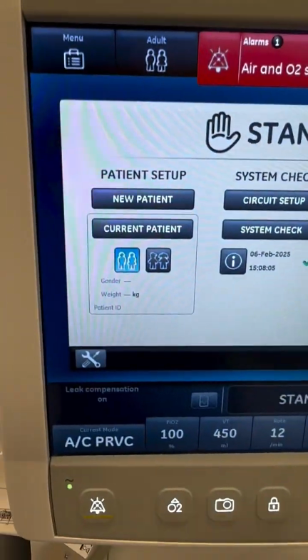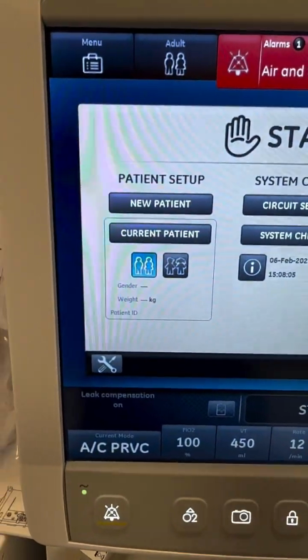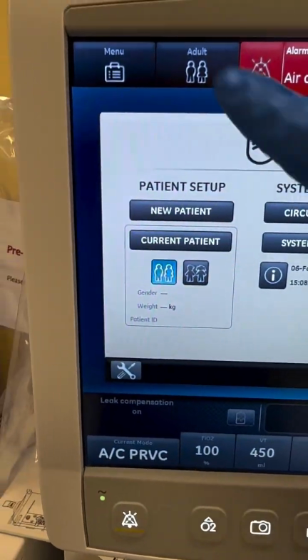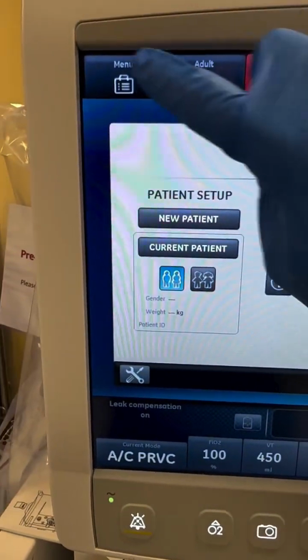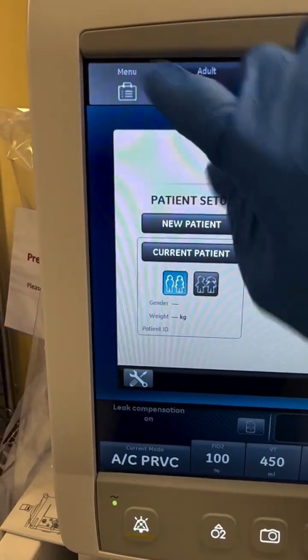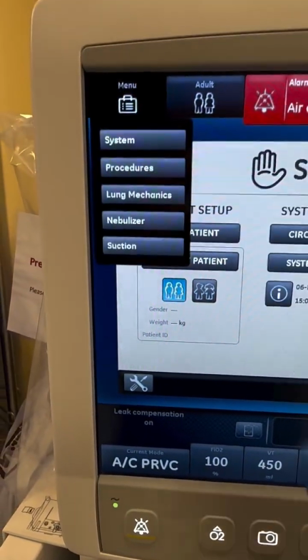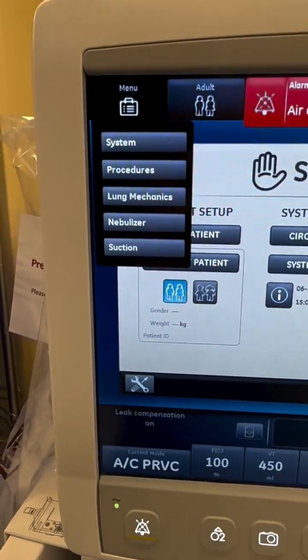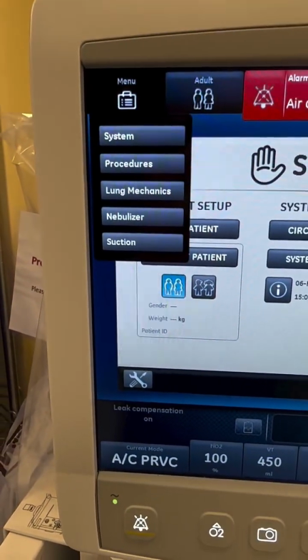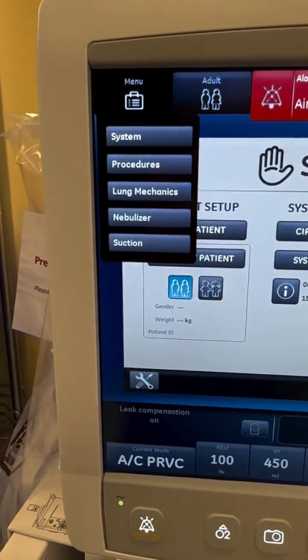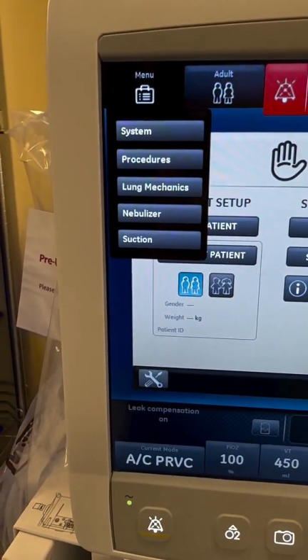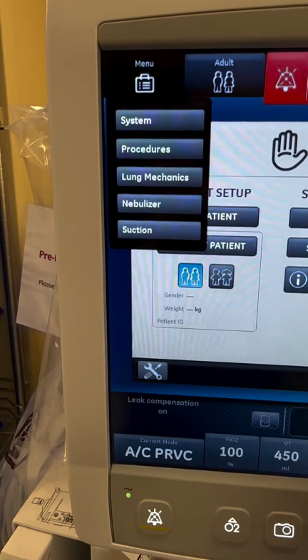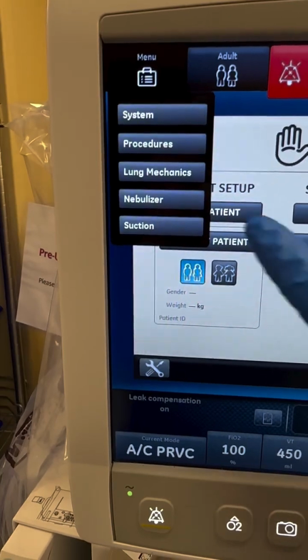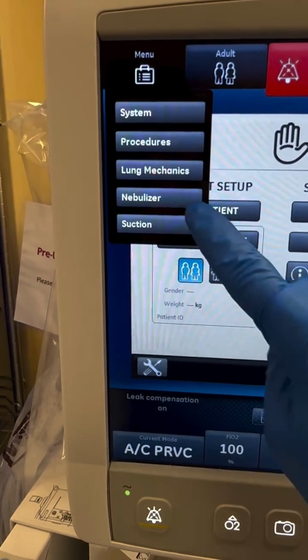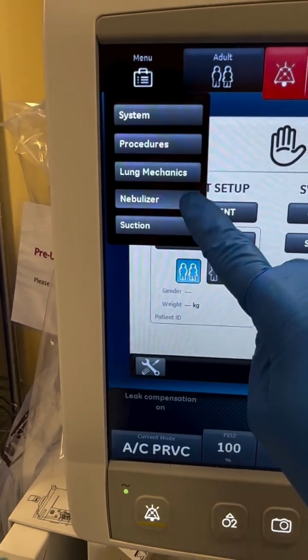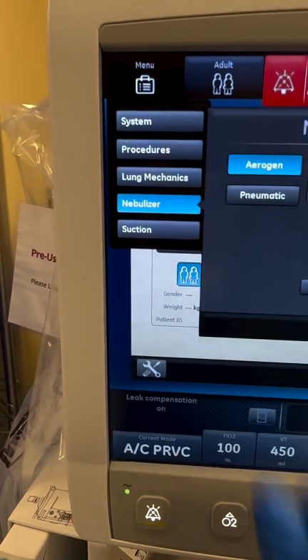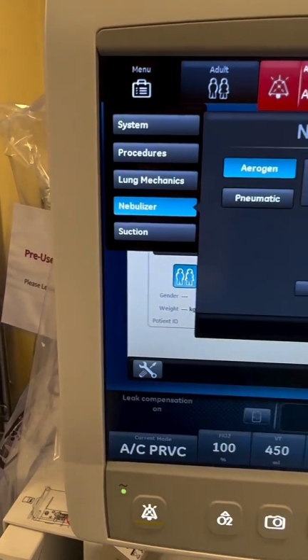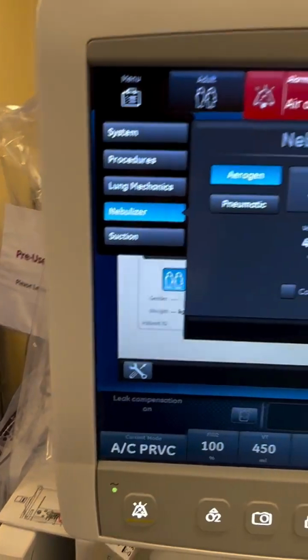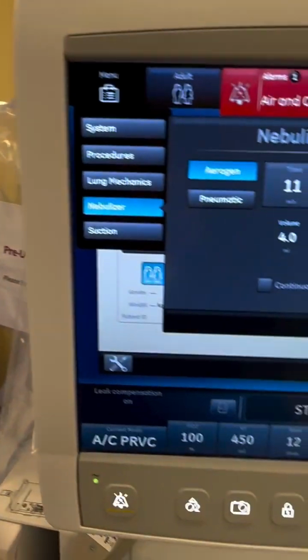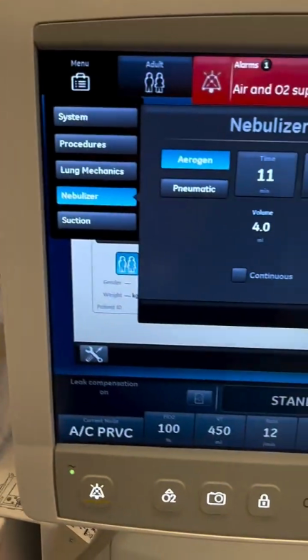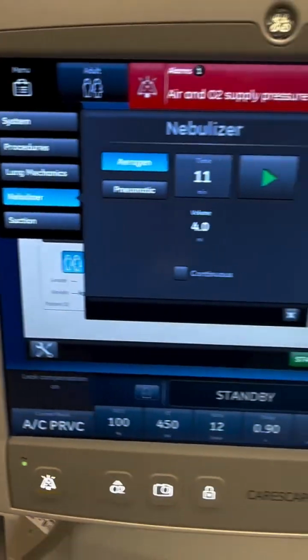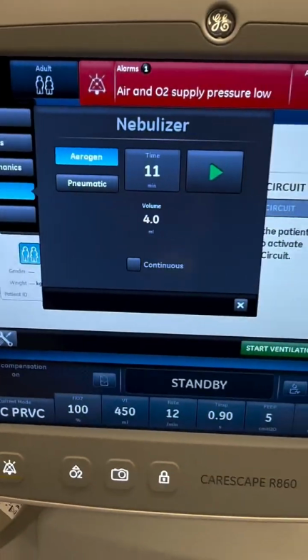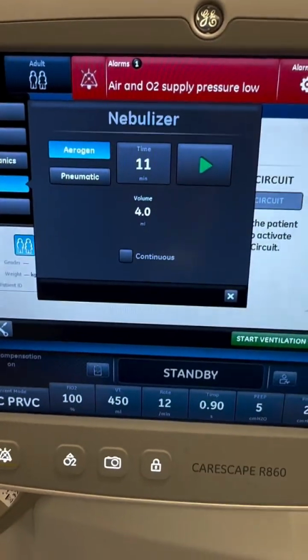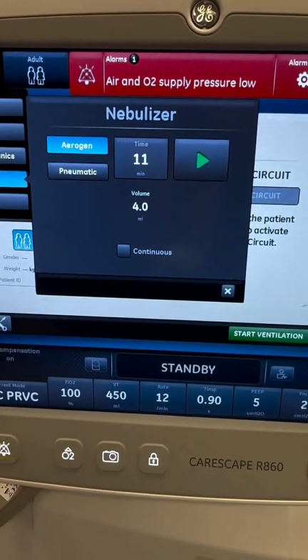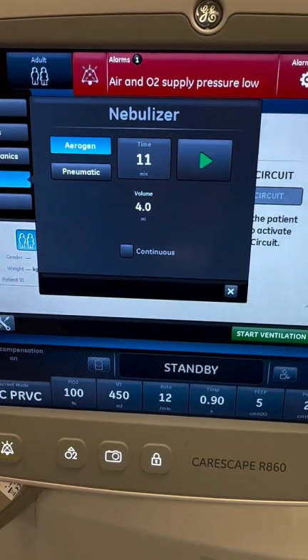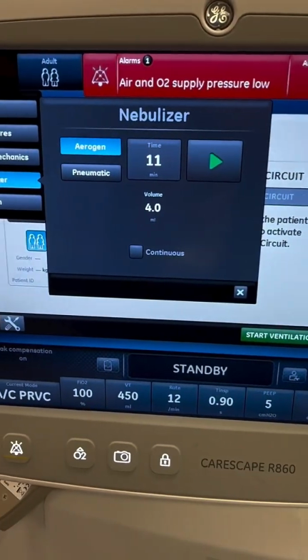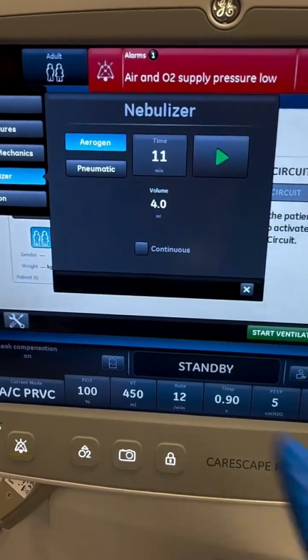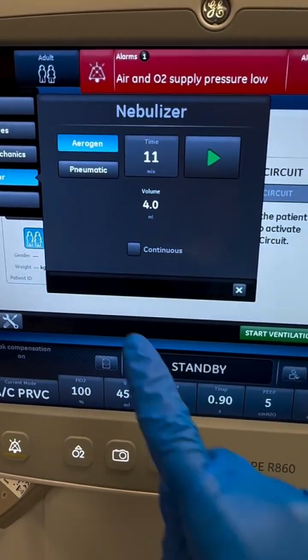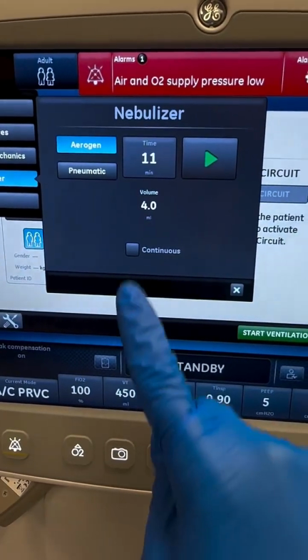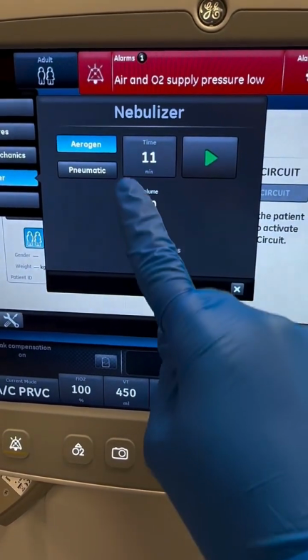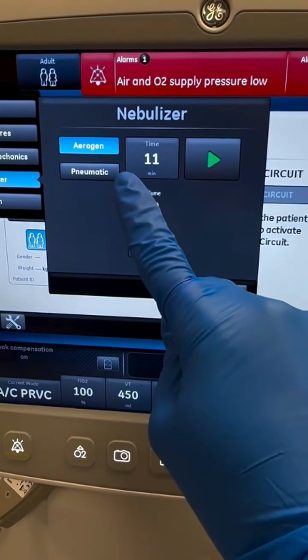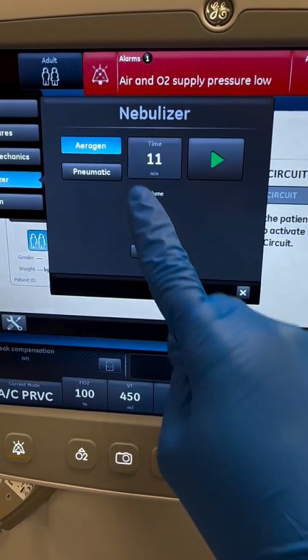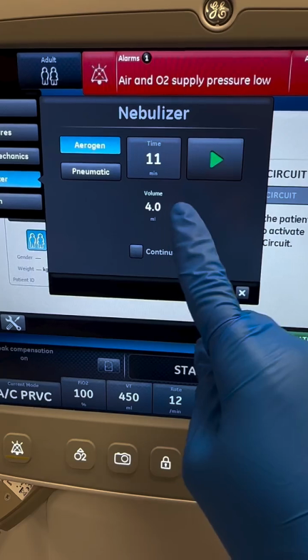So this particular vent has a built-in nebulizer feature that we activate, and everything else is done in line. So we simply modify the time to reflect the appropriate output, and then we're going to press play.